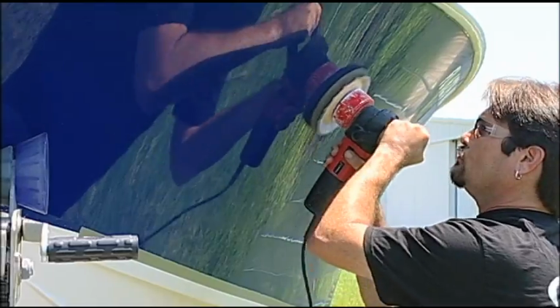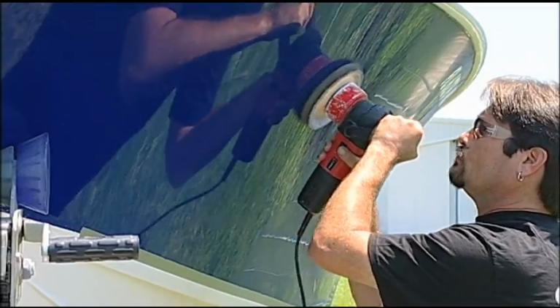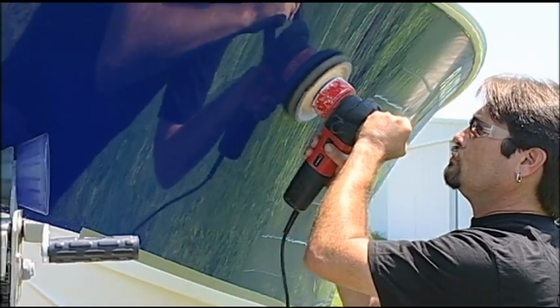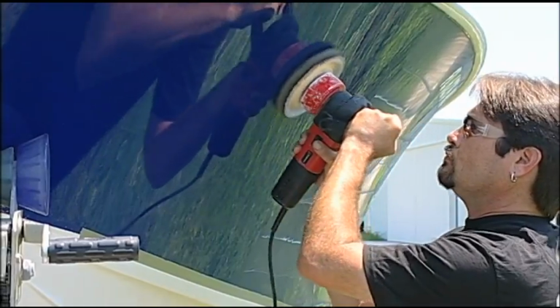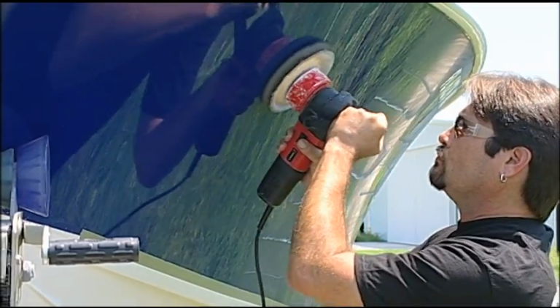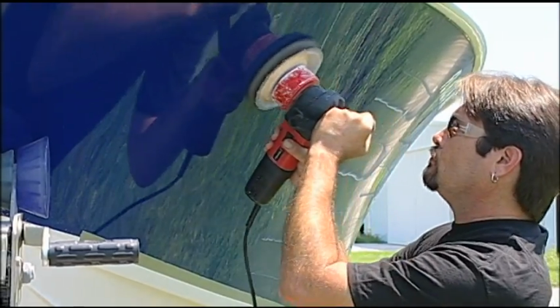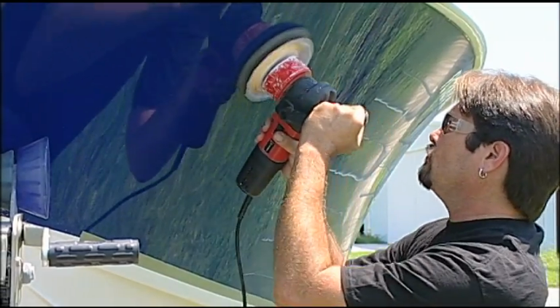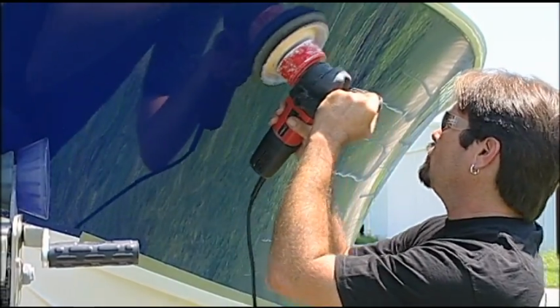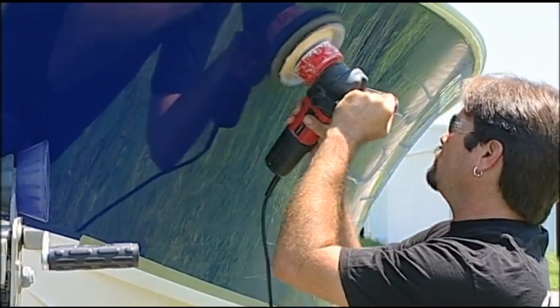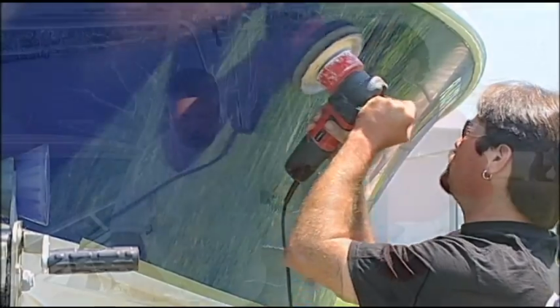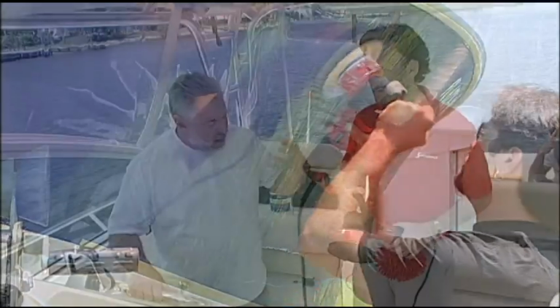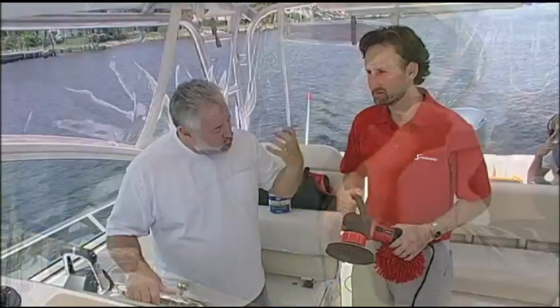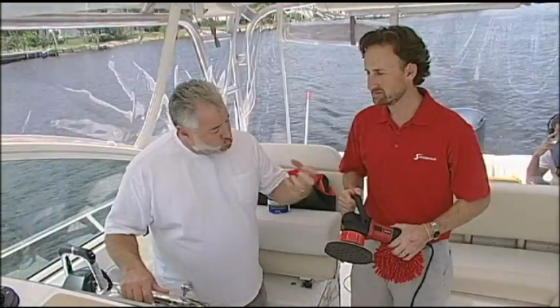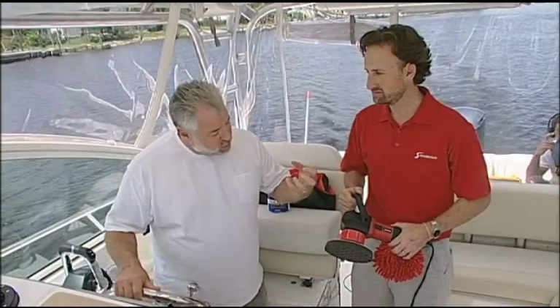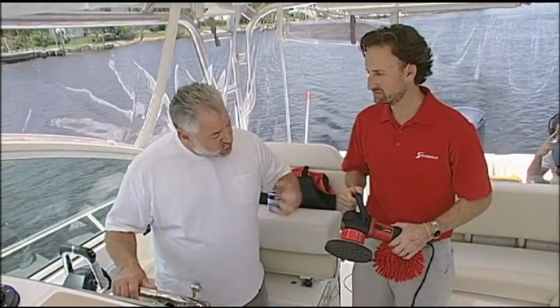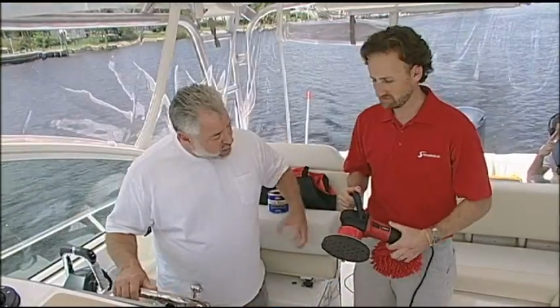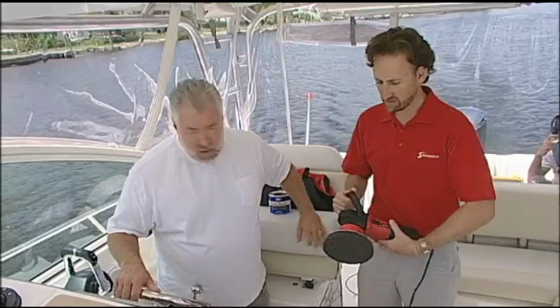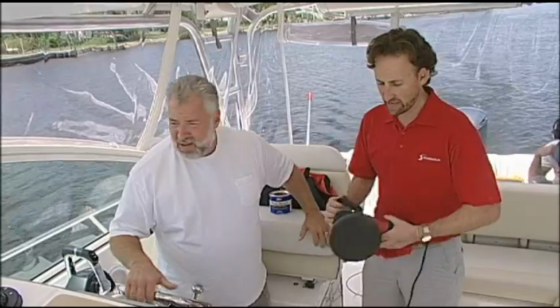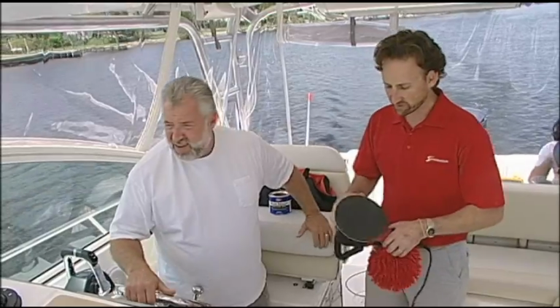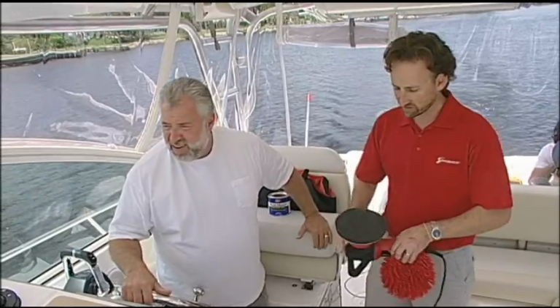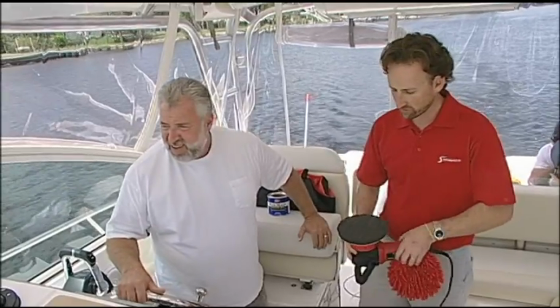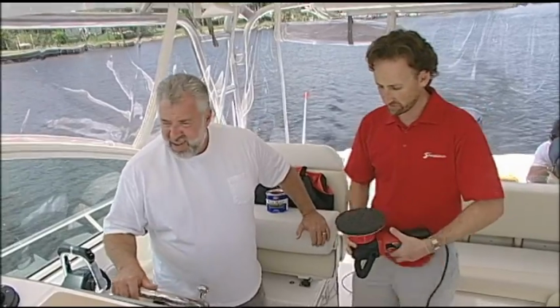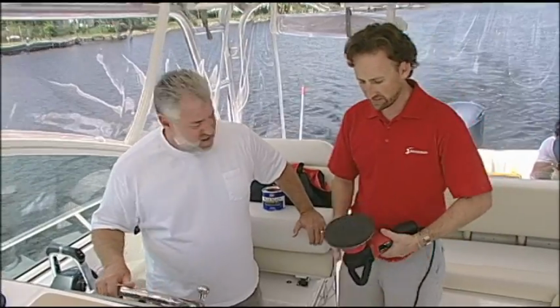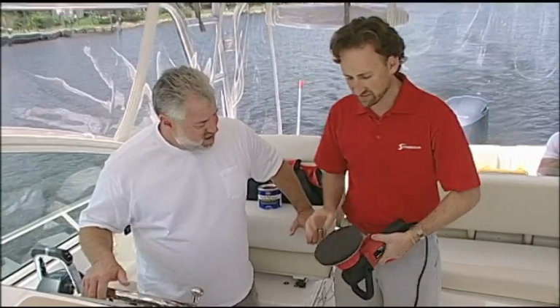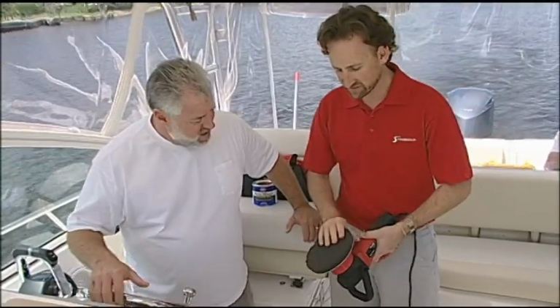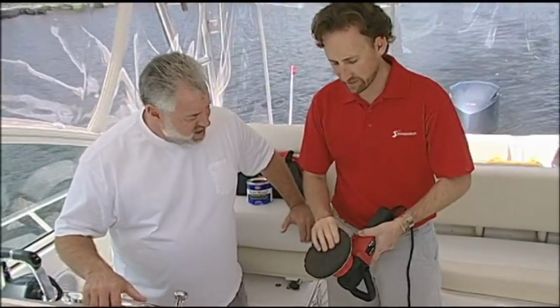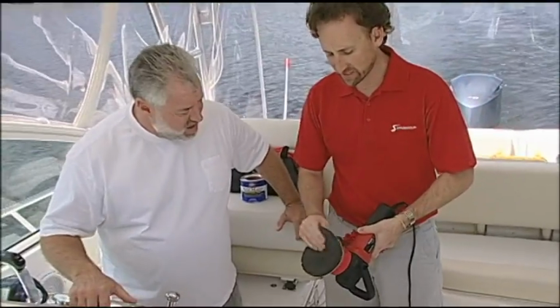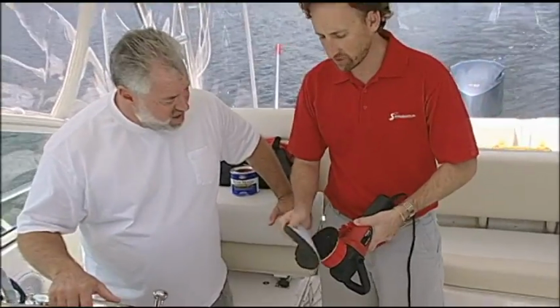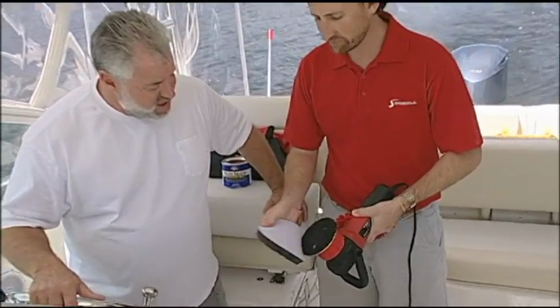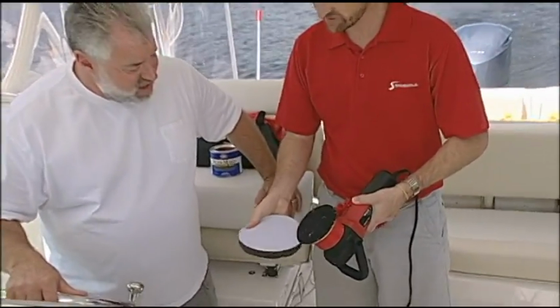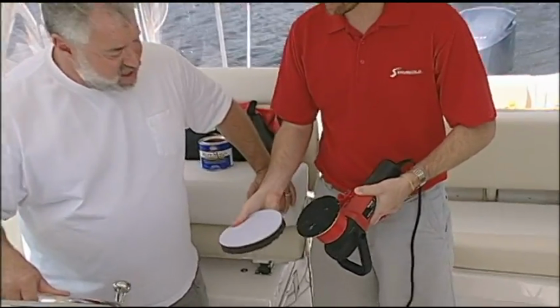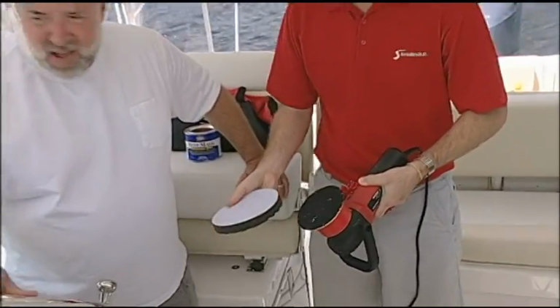How do all of the pads that you offer hold to the machine? Everything easily snaps on and off using Velcro.